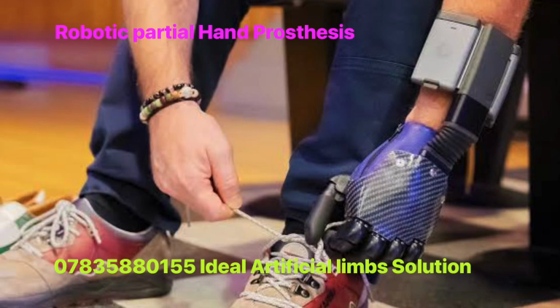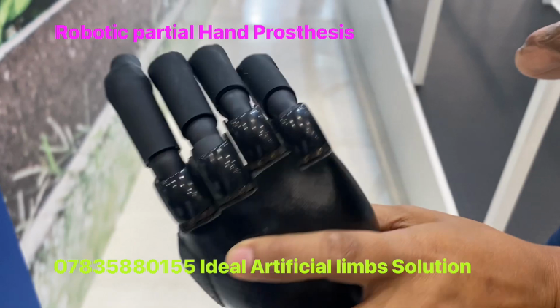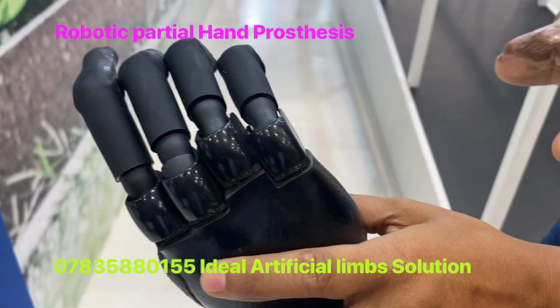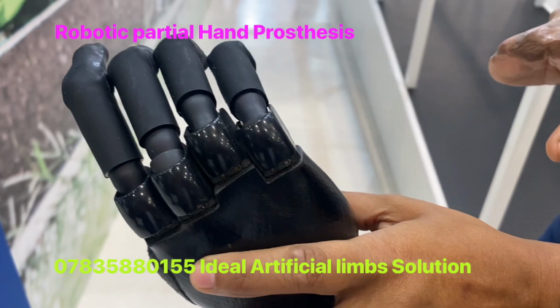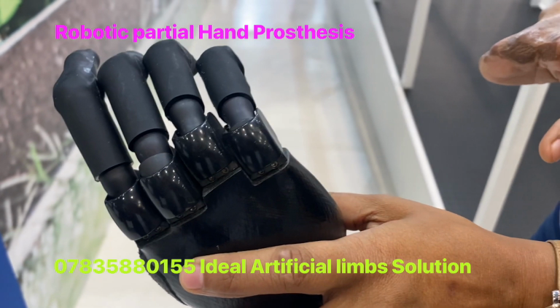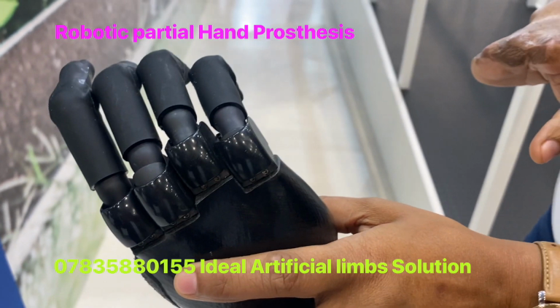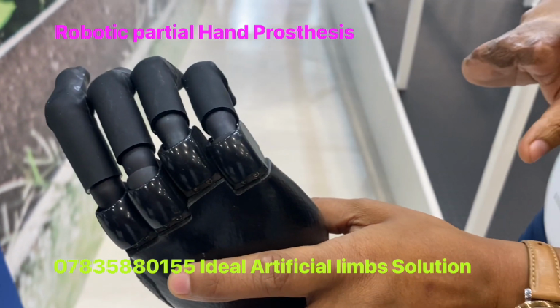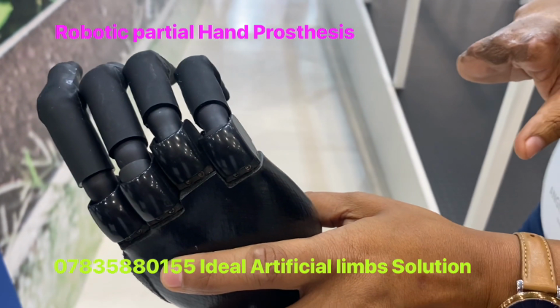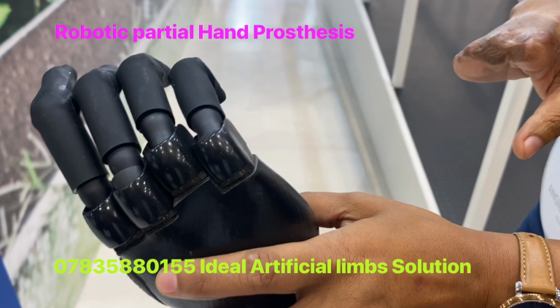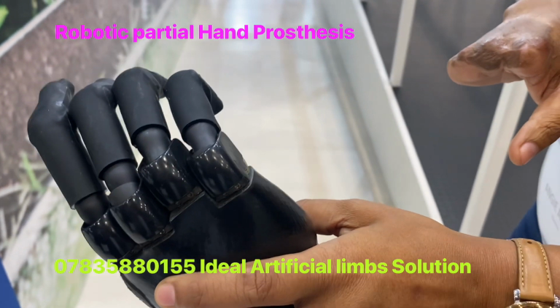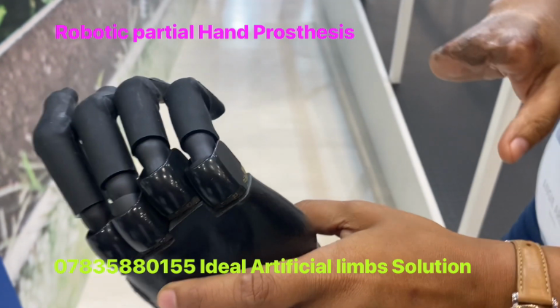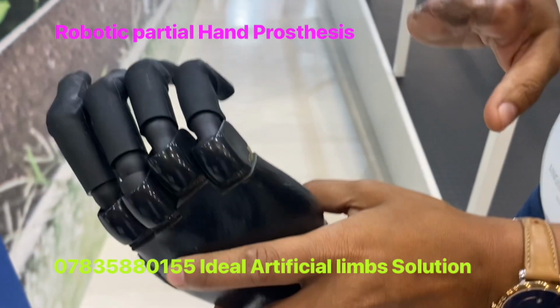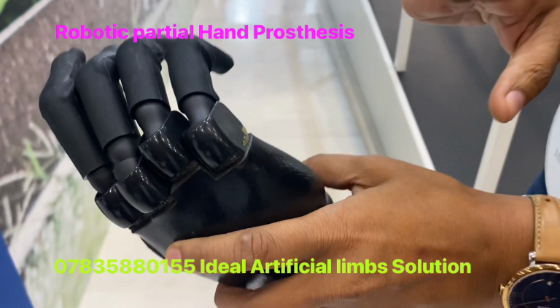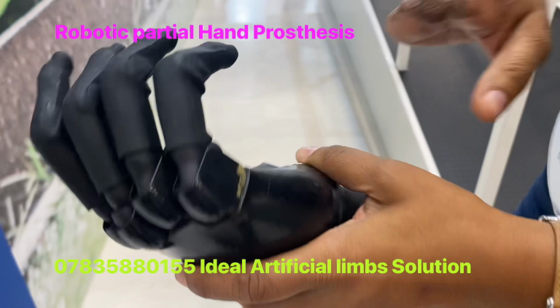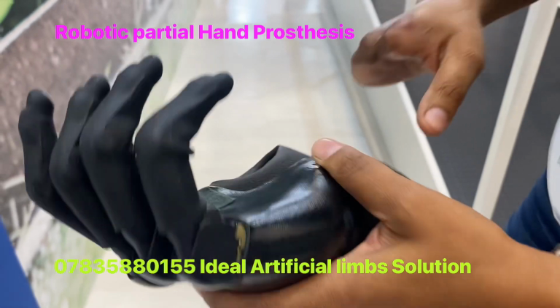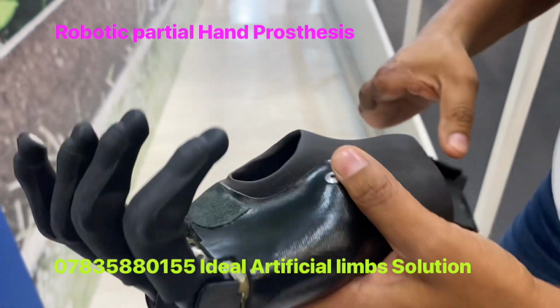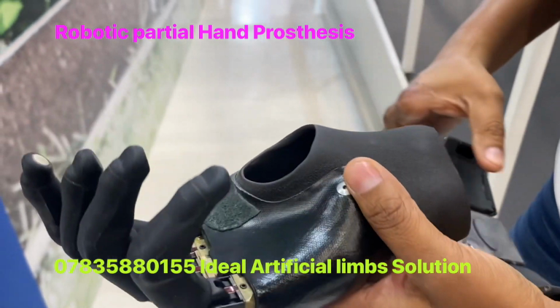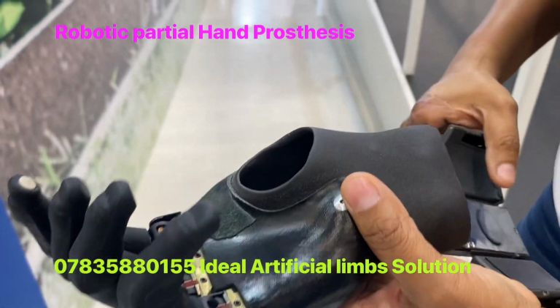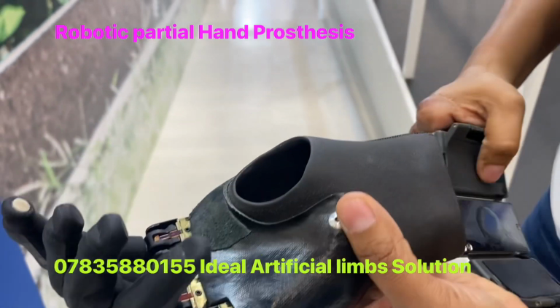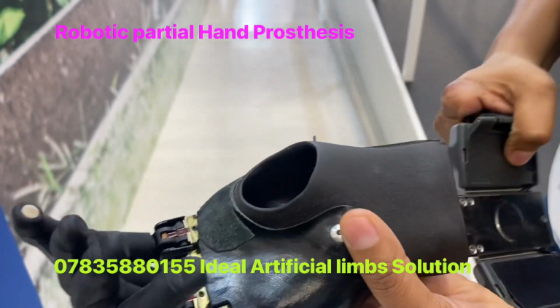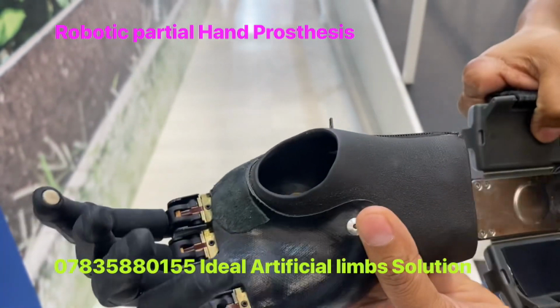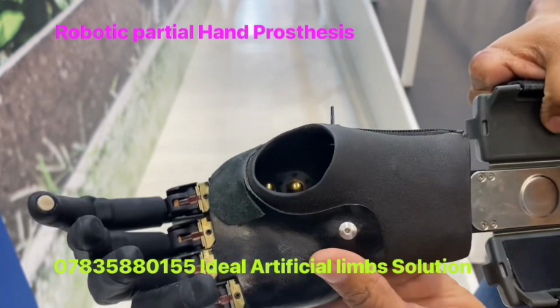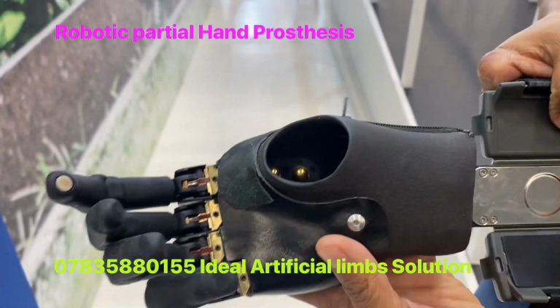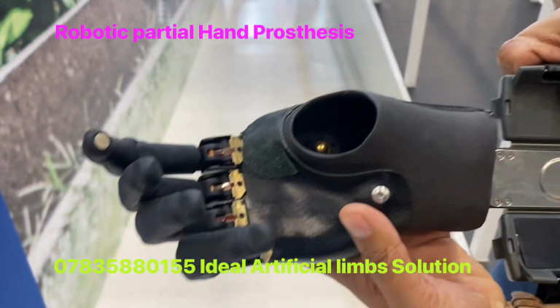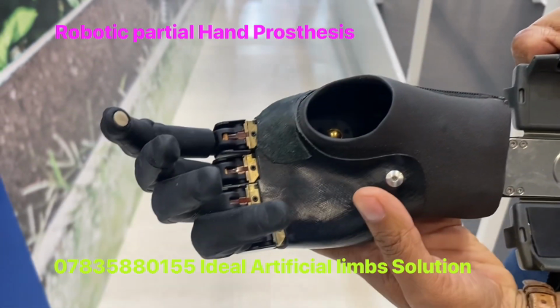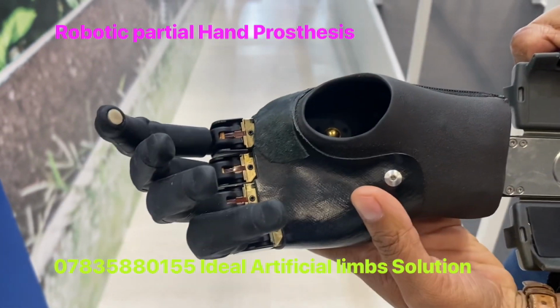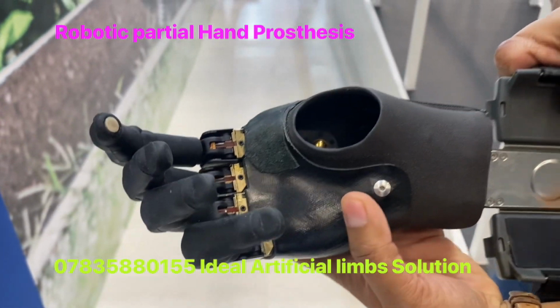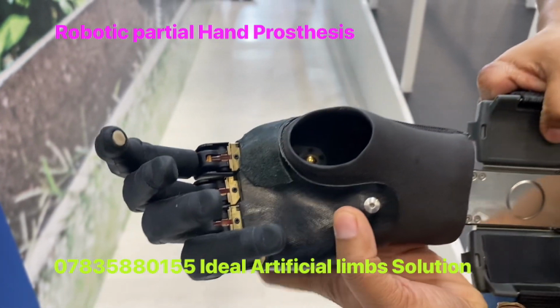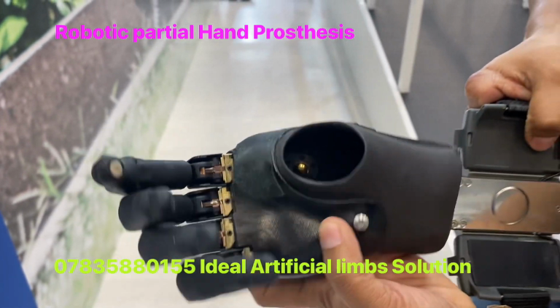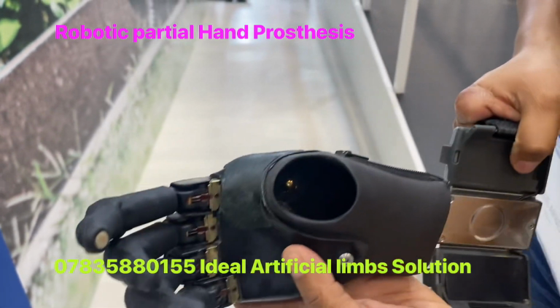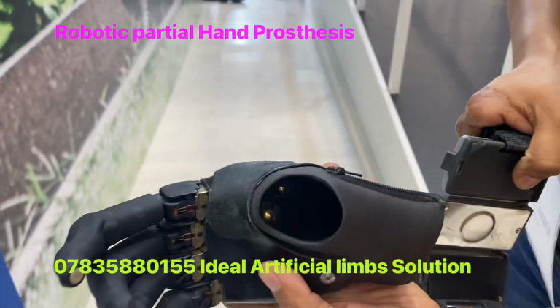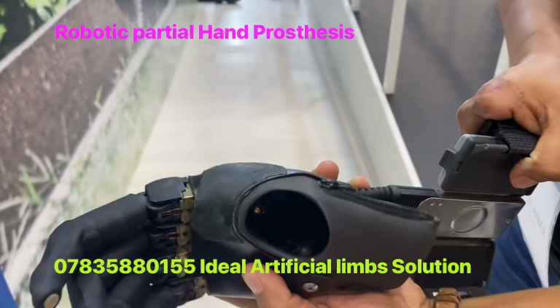Welcome to Ideal Artificial. This is from Oshar, the new hand. This is called Ideal Quantum.